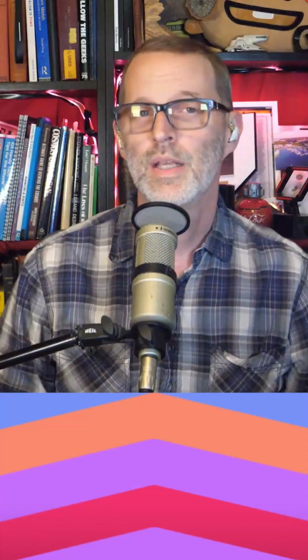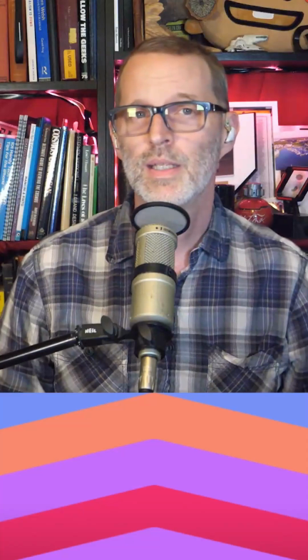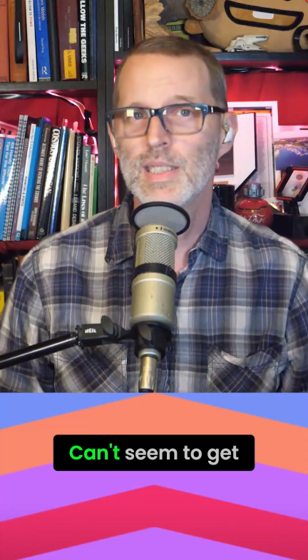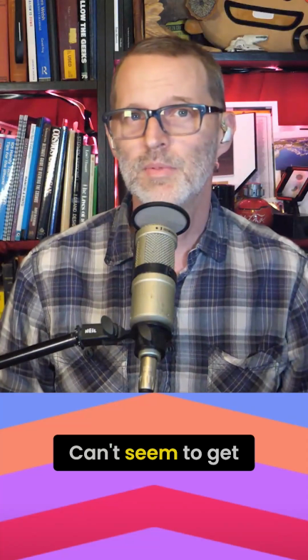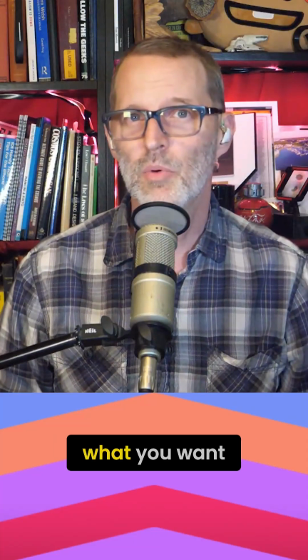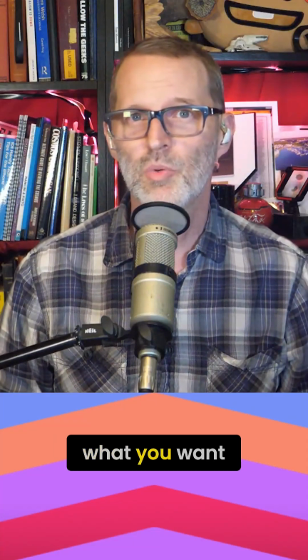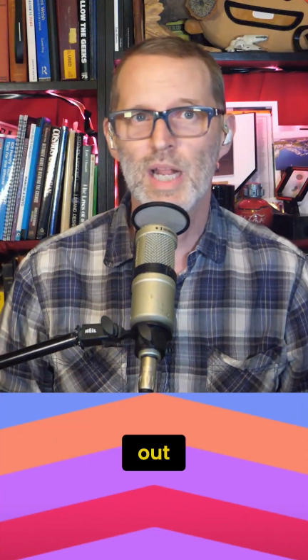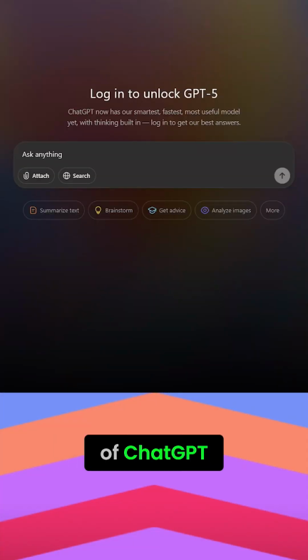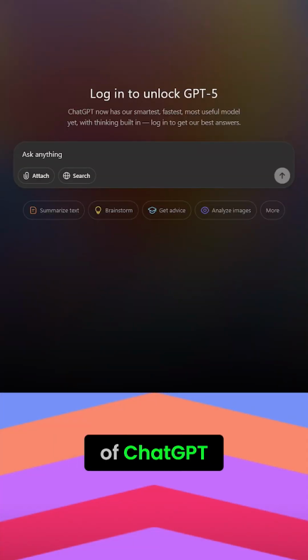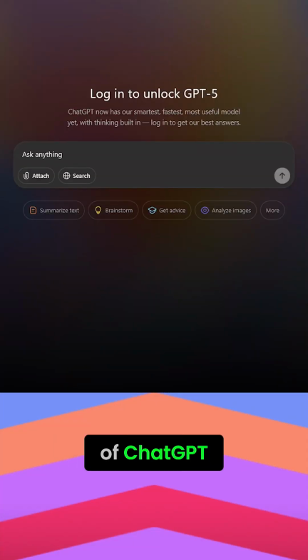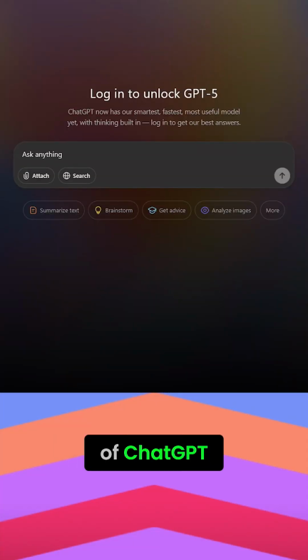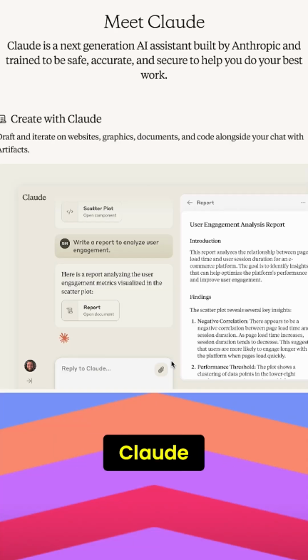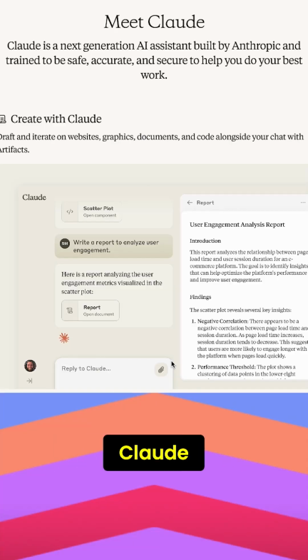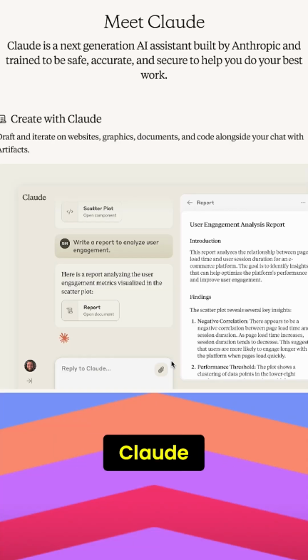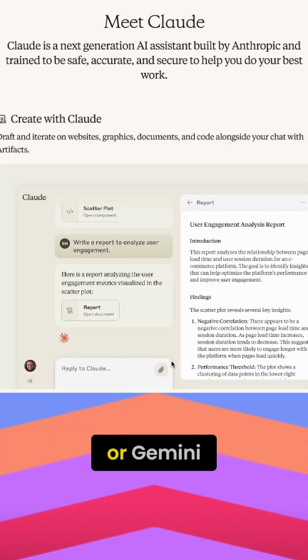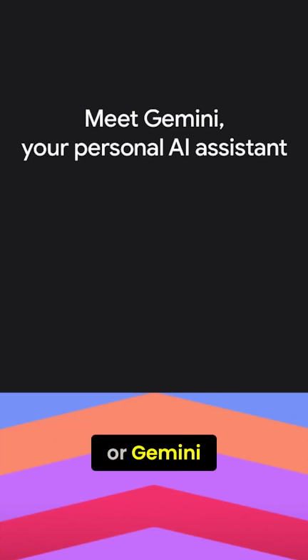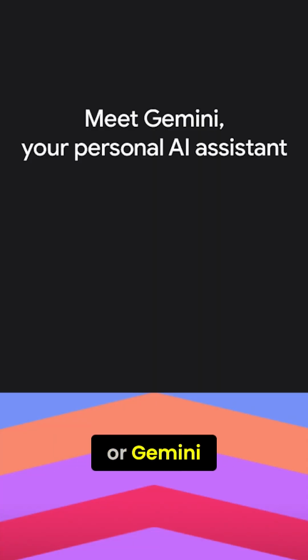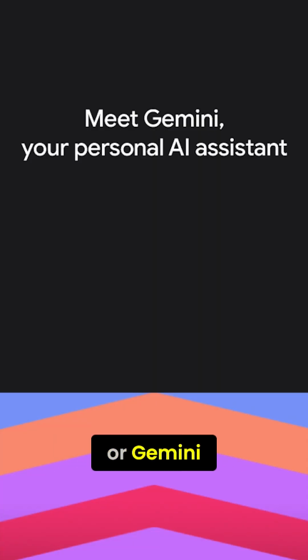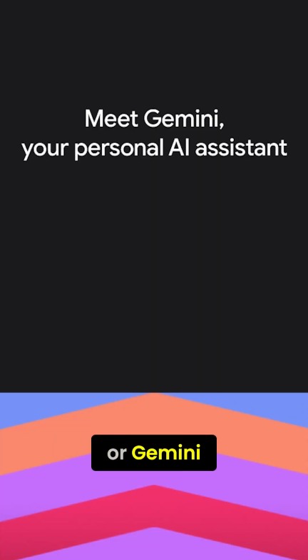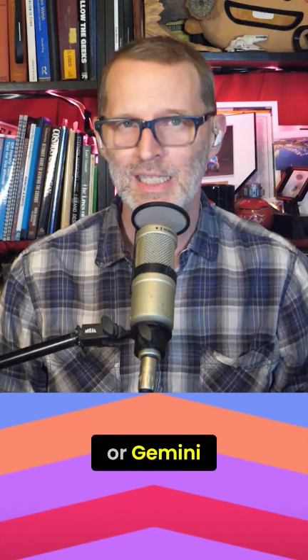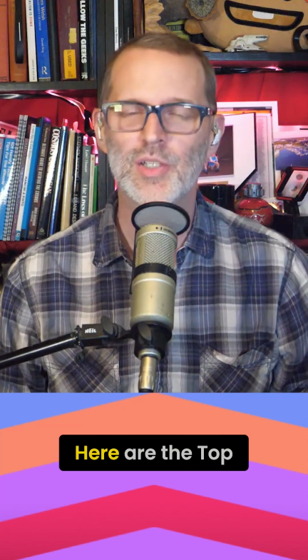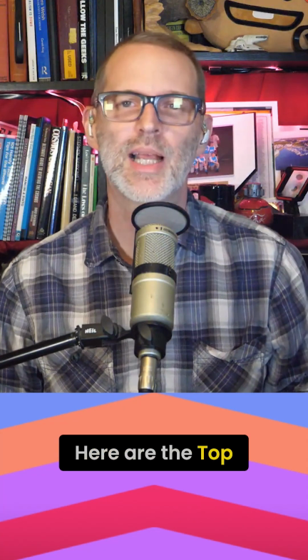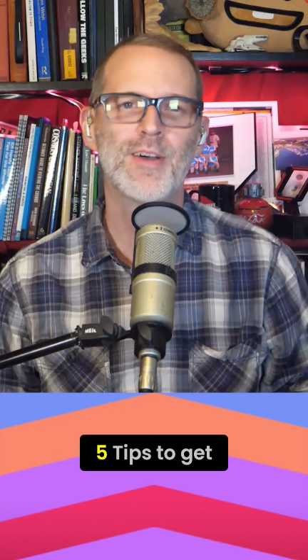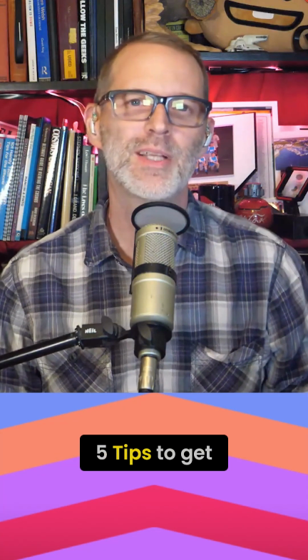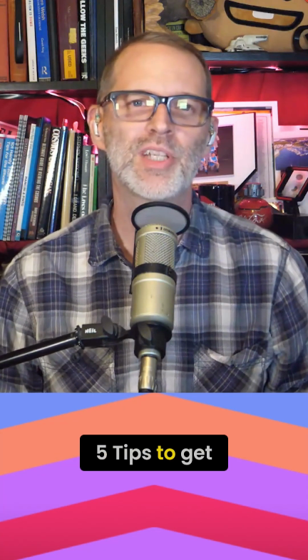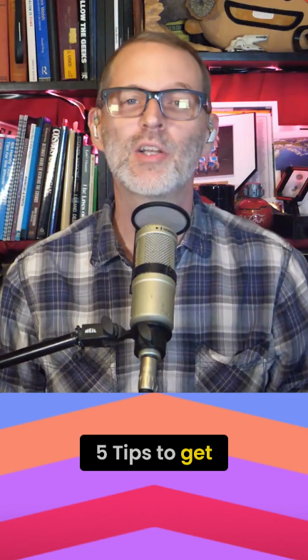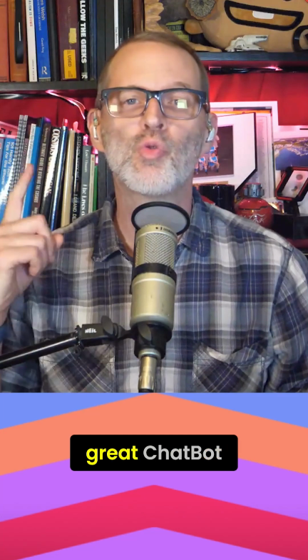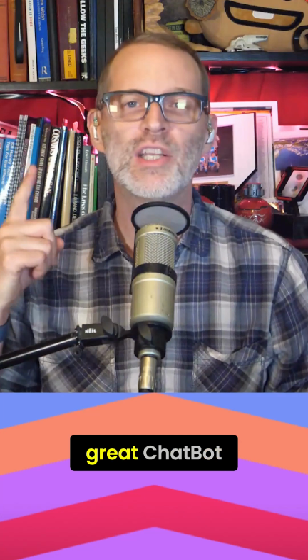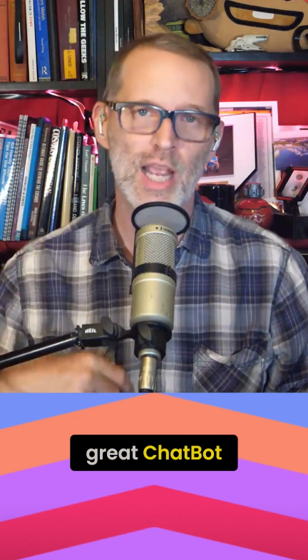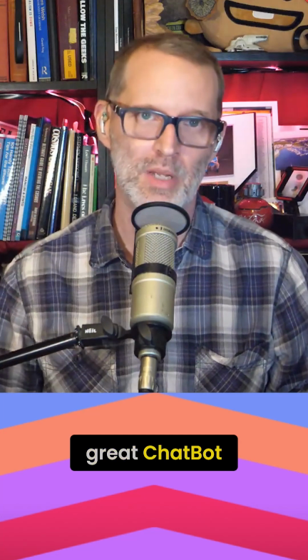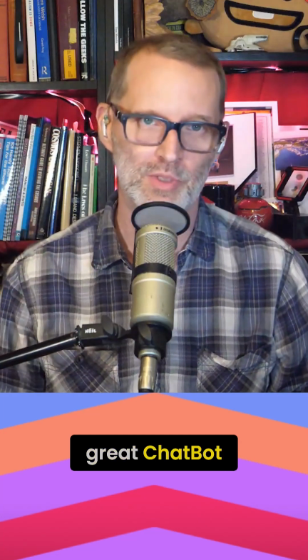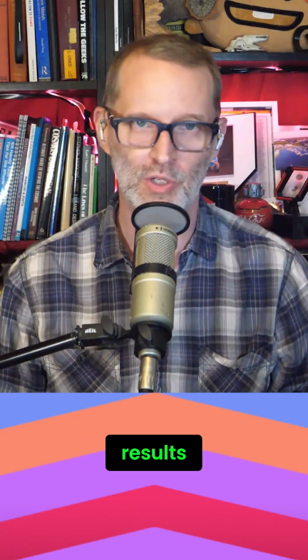Can't seem to get what you want out of ChatGPT, Claude, or Gemini? Here are the top five tips to get great chatbot results.